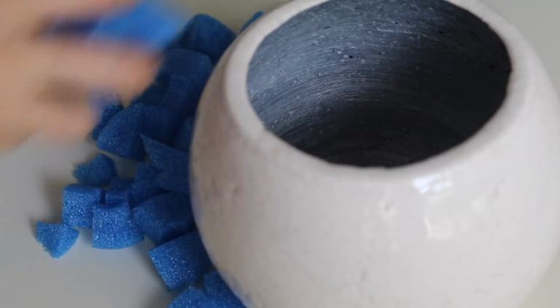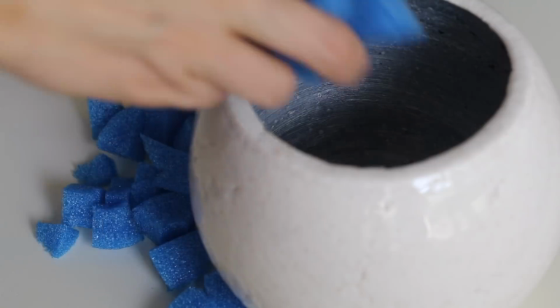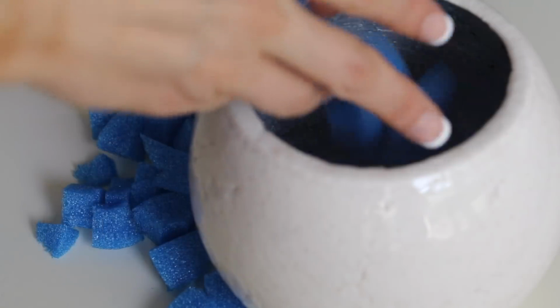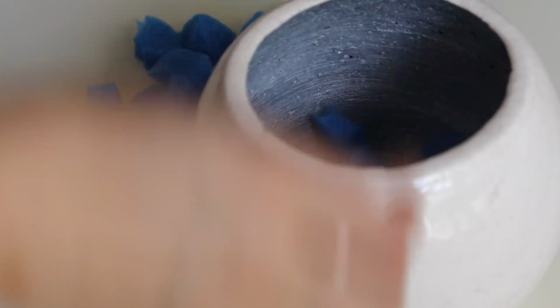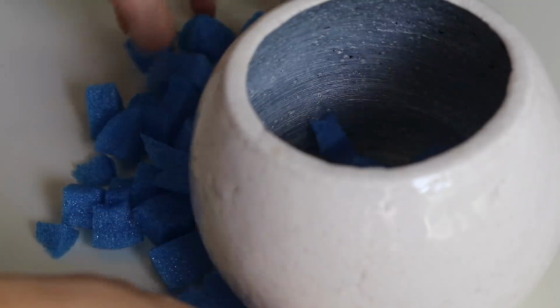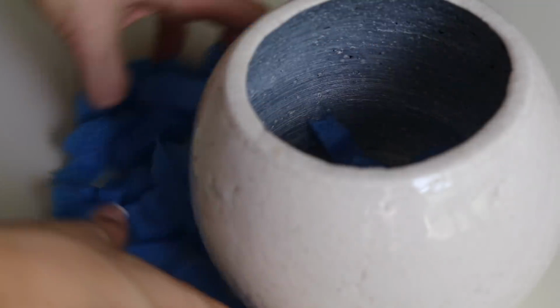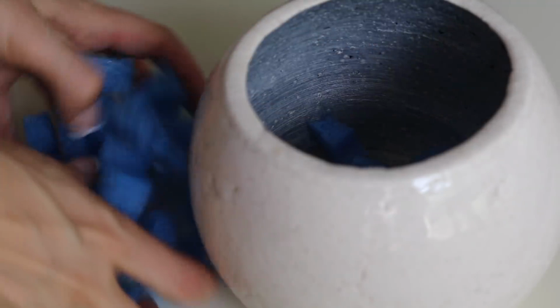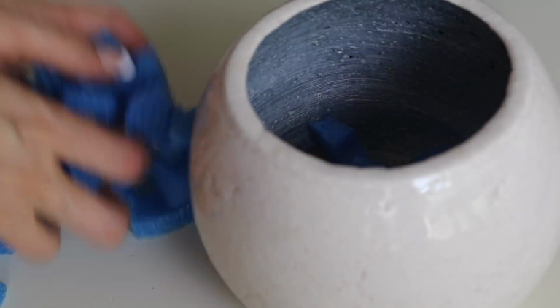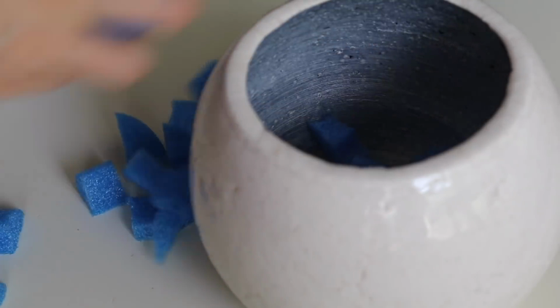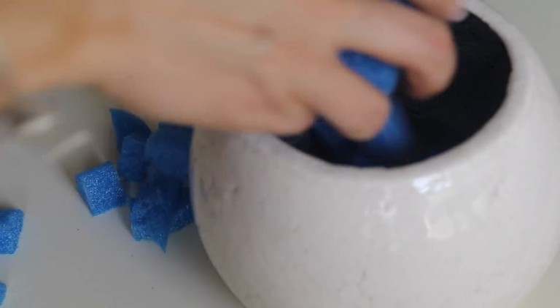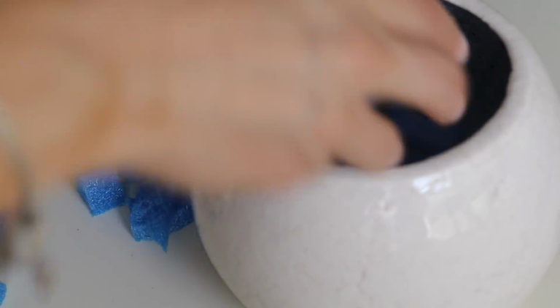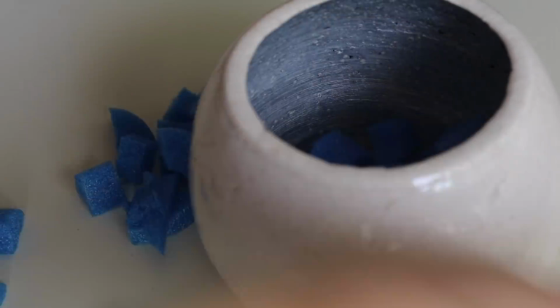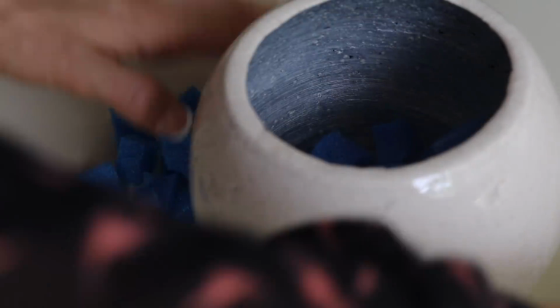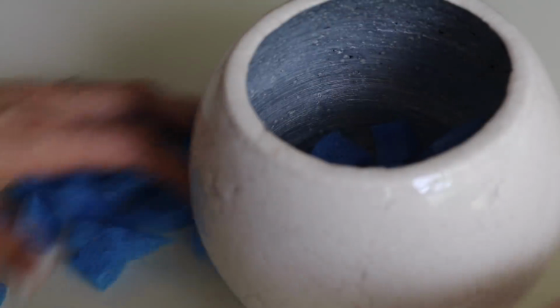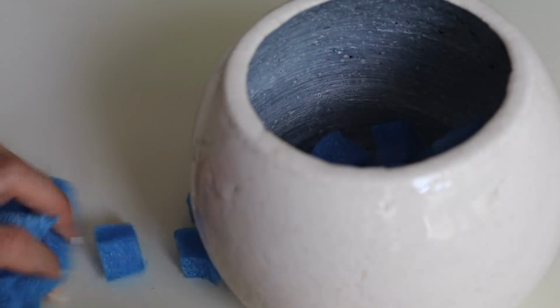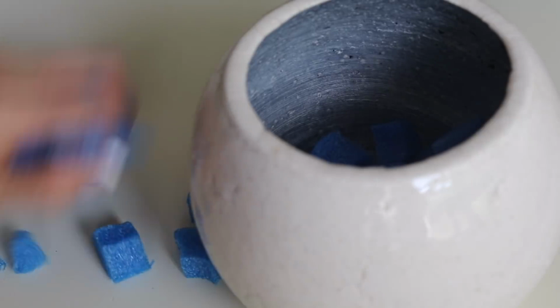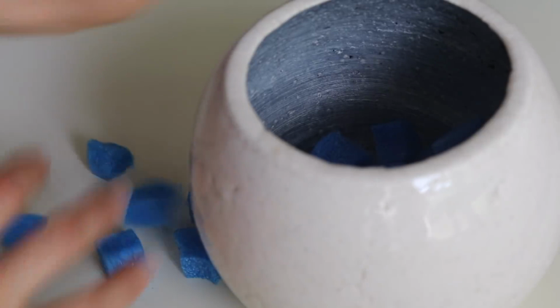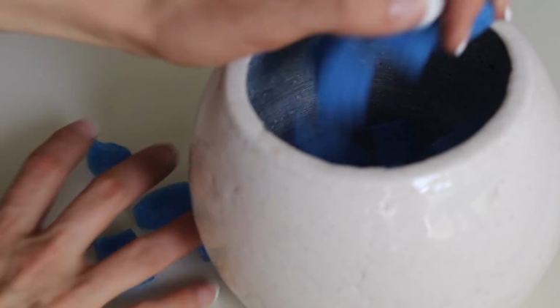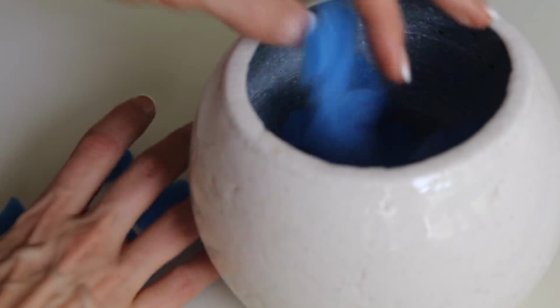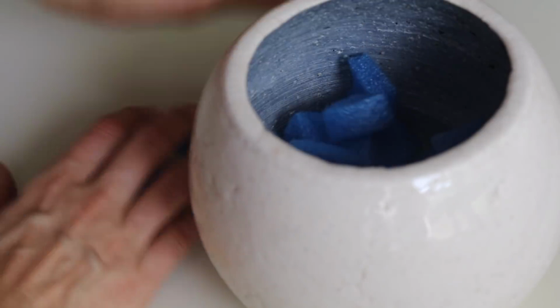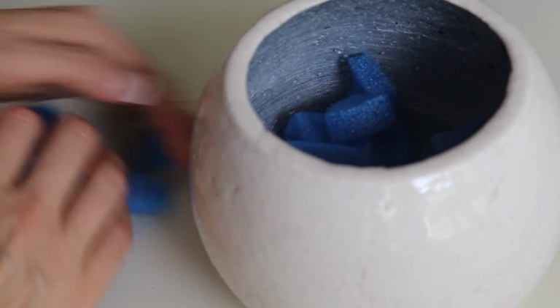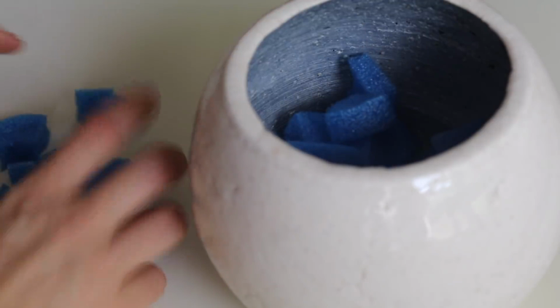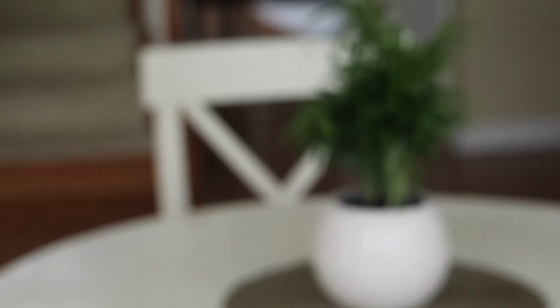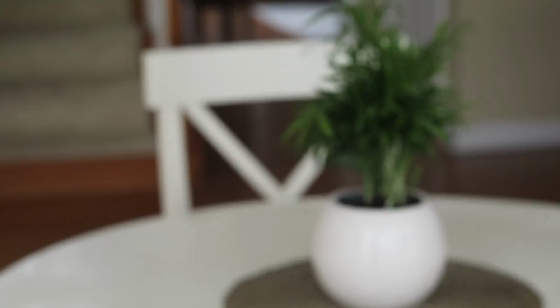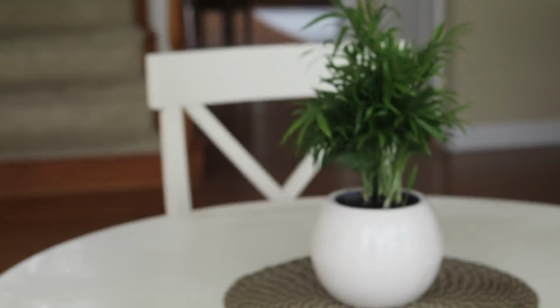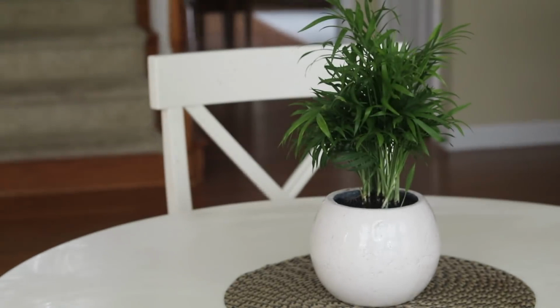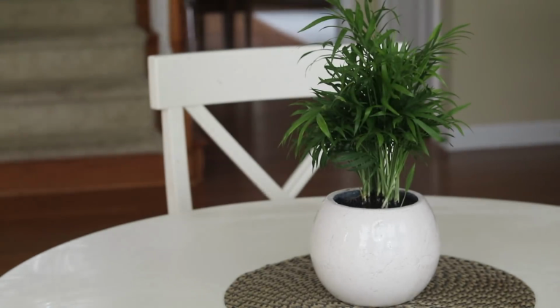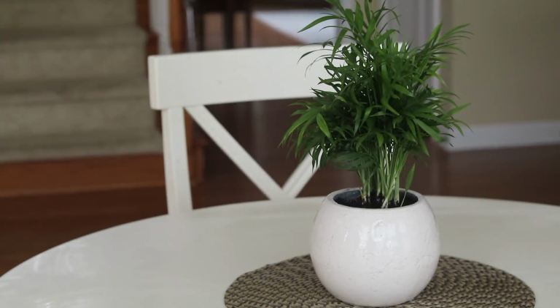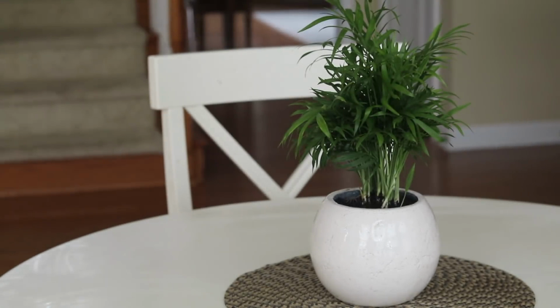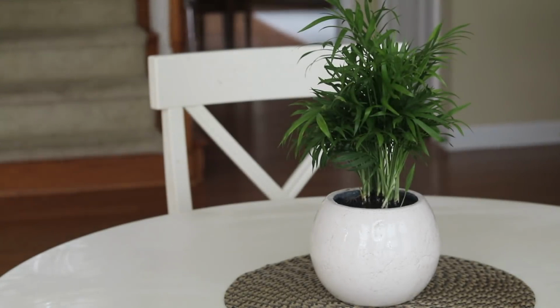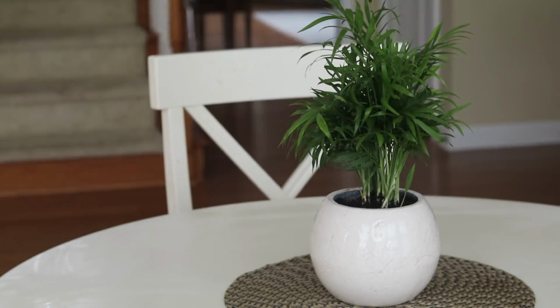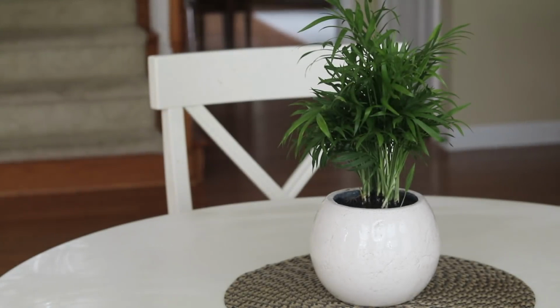When potting a plant, add some cut-up pool noodle to the bottom of the pot. It will help with drainage and you get to use less soil. No one will ever know.